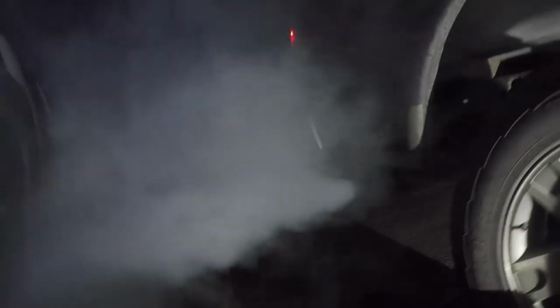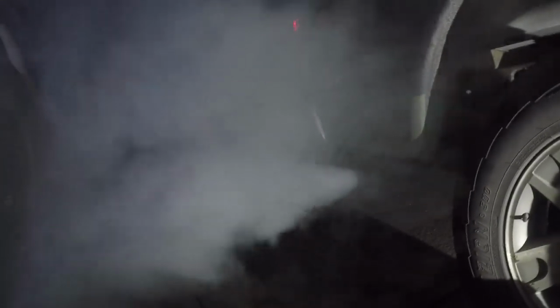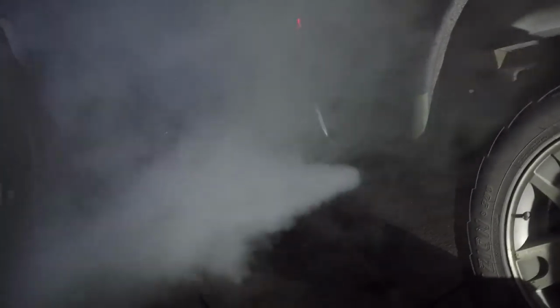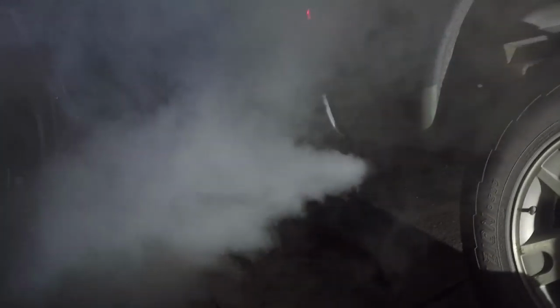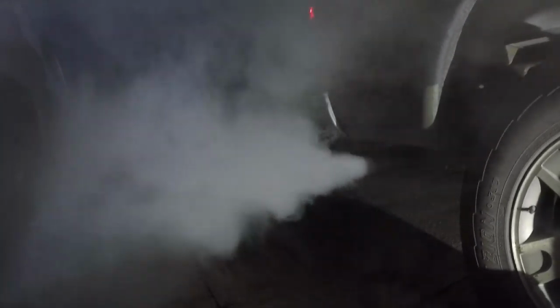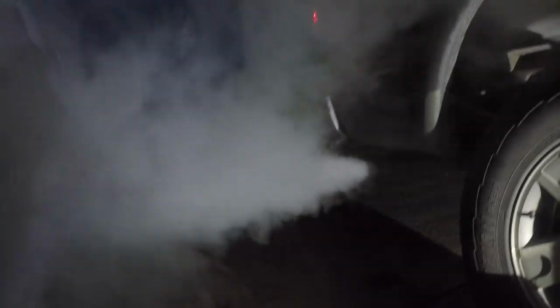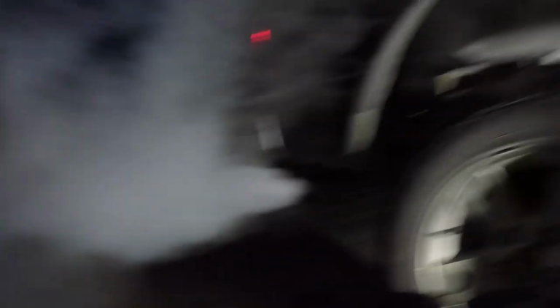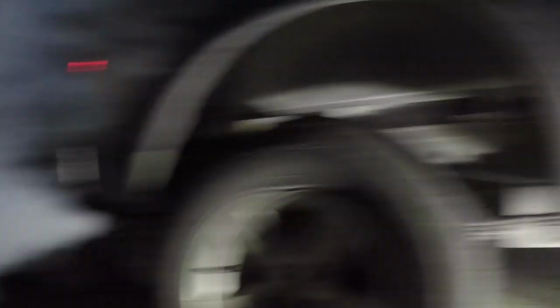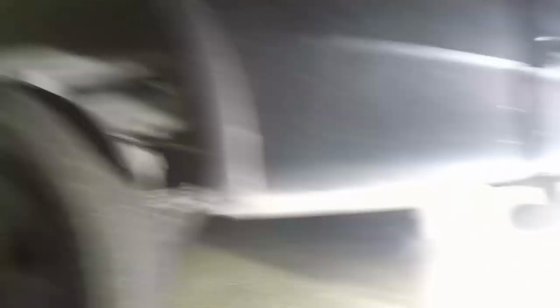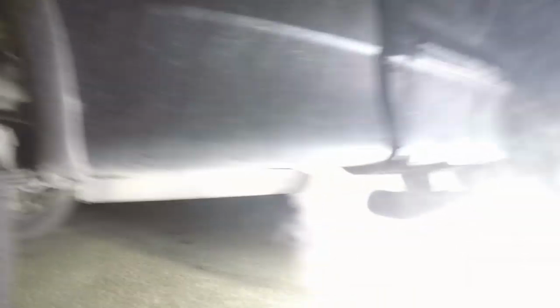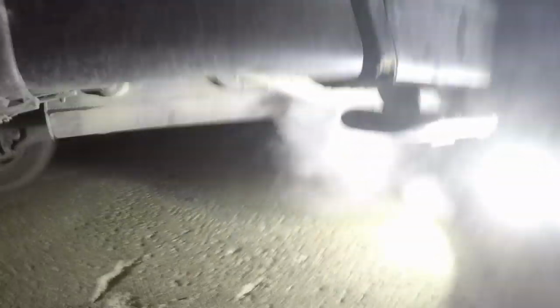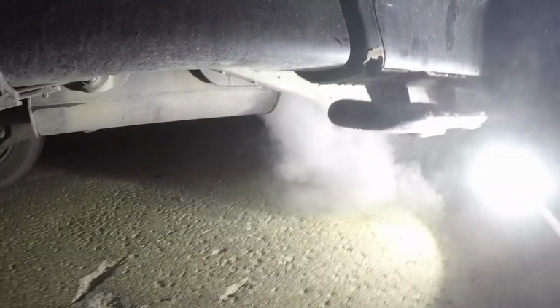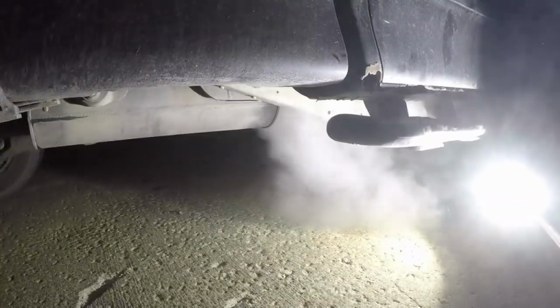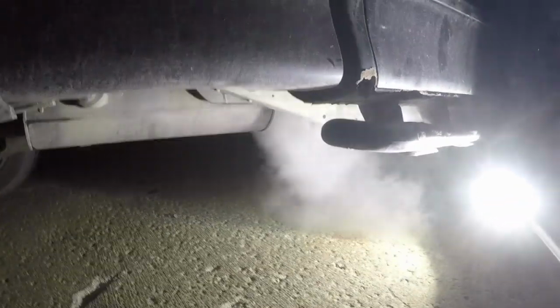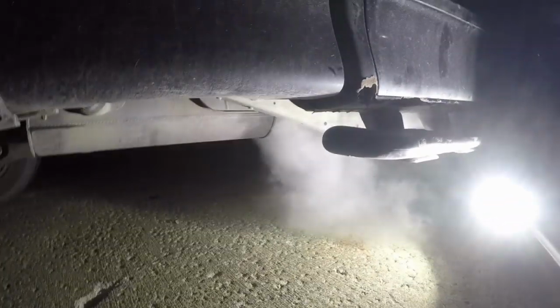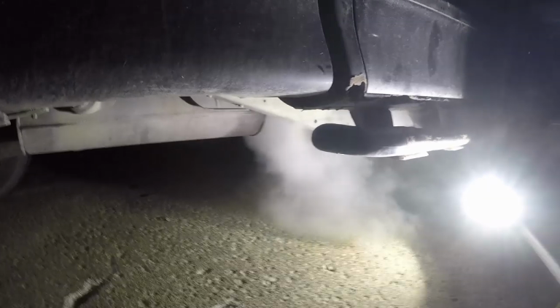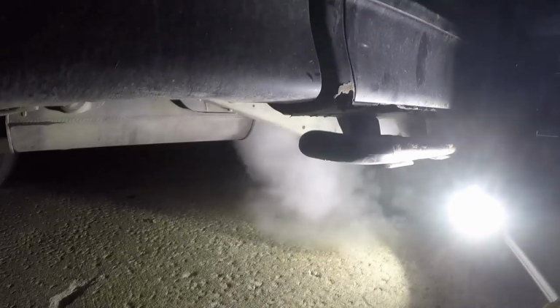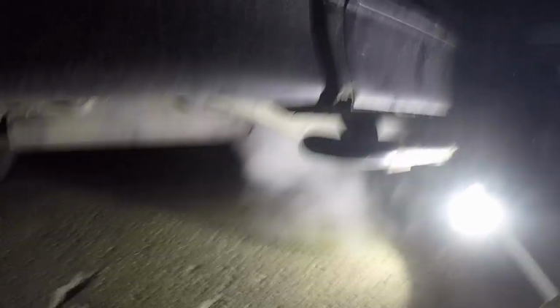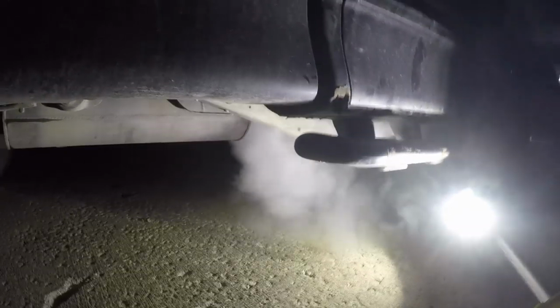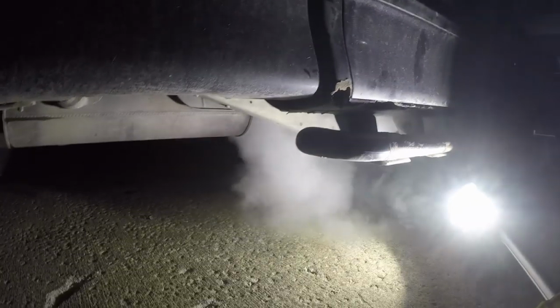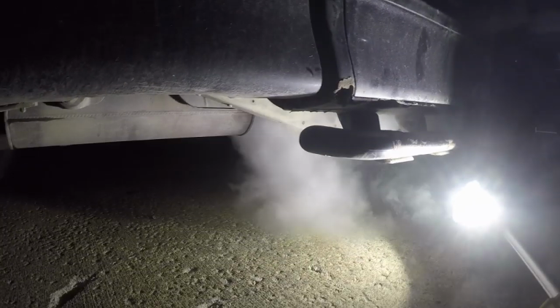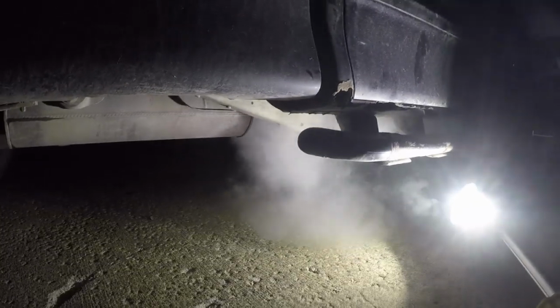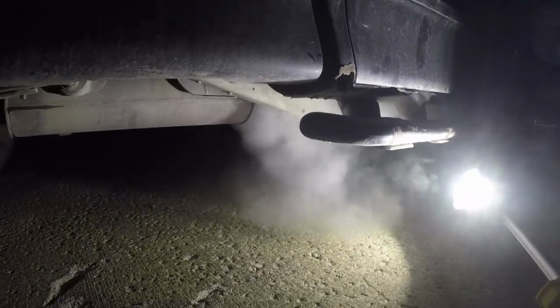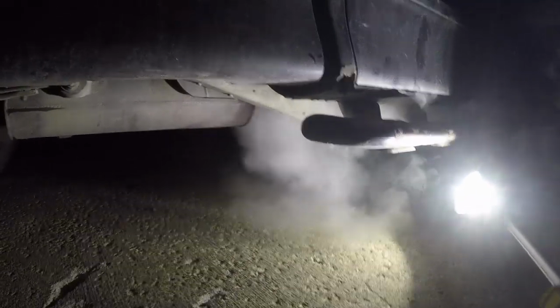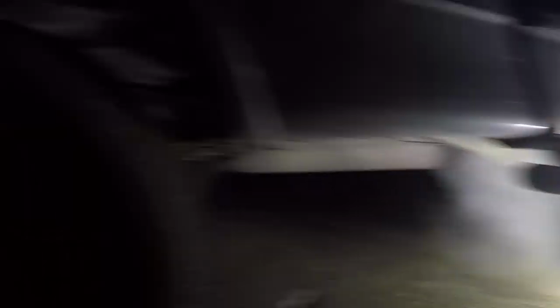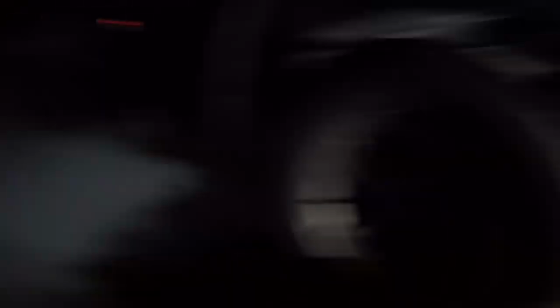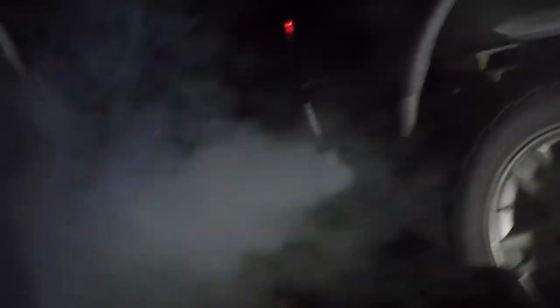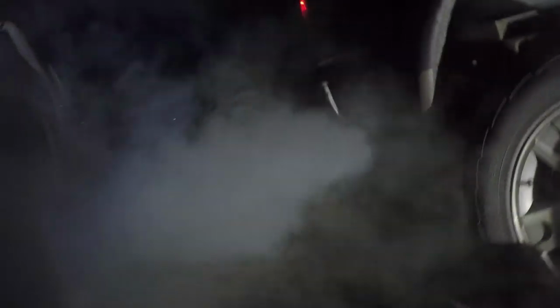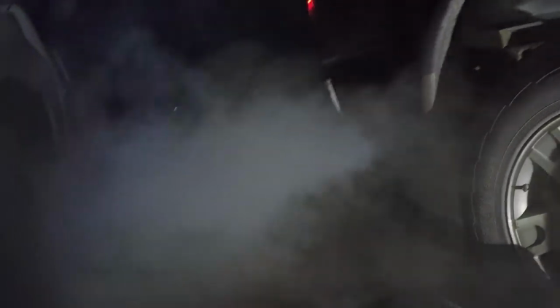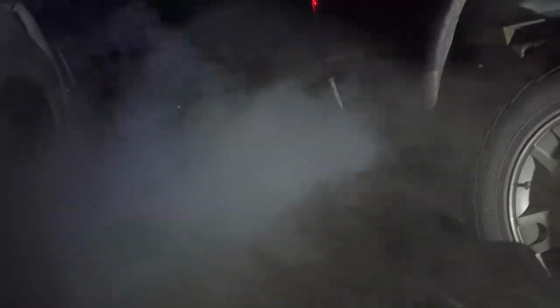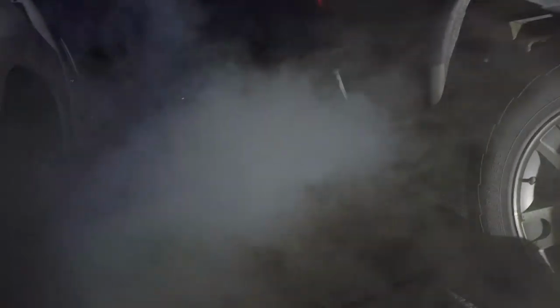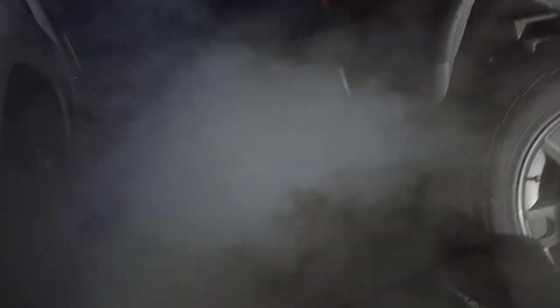Rev it up some. Look at all that — oh my god!